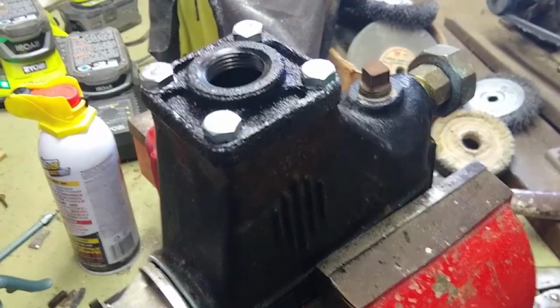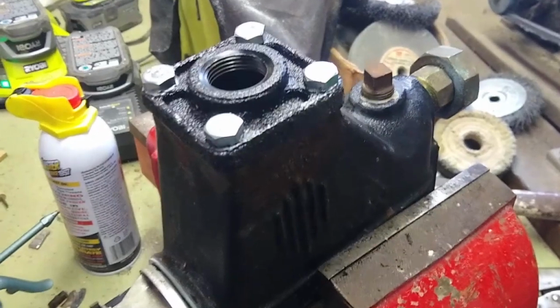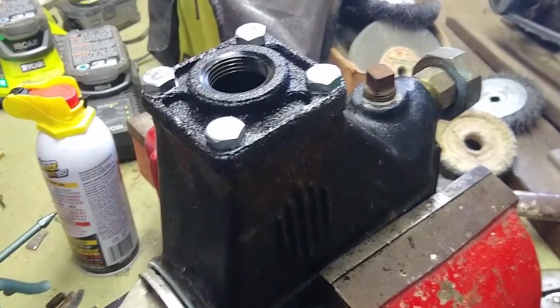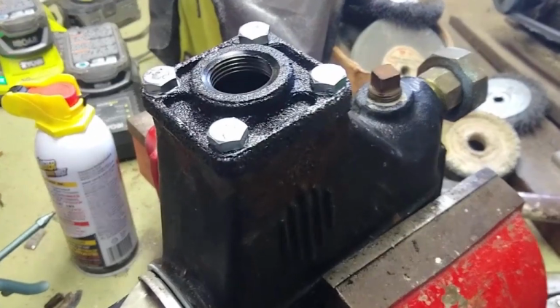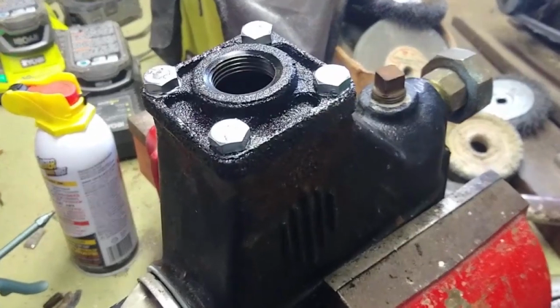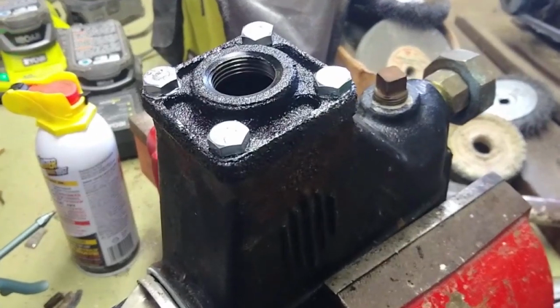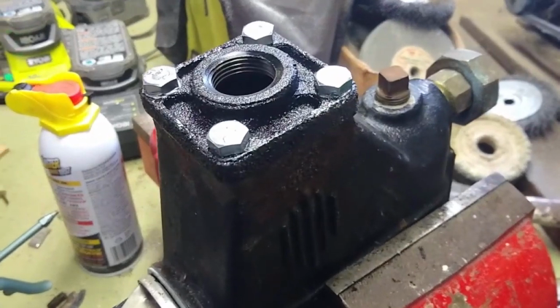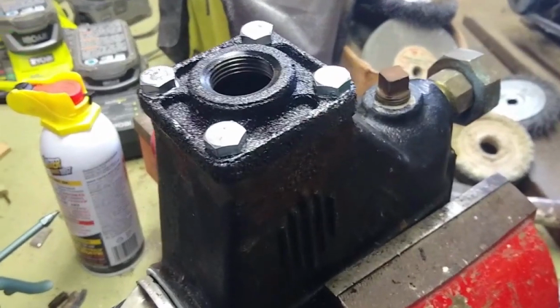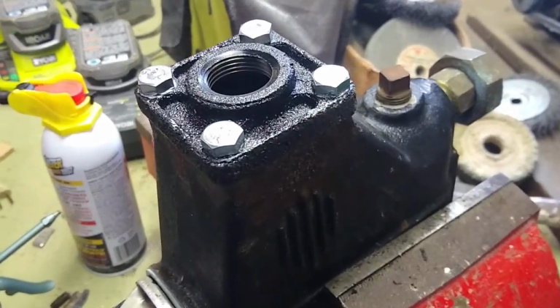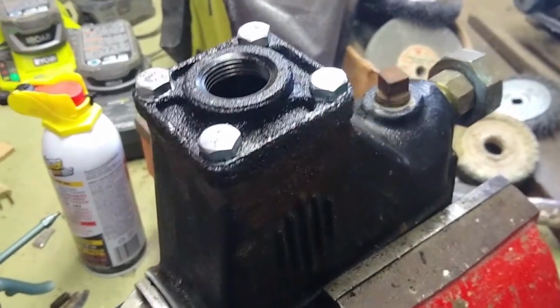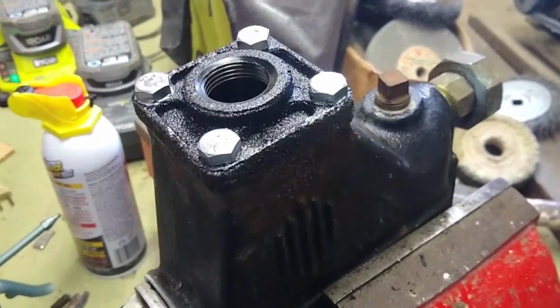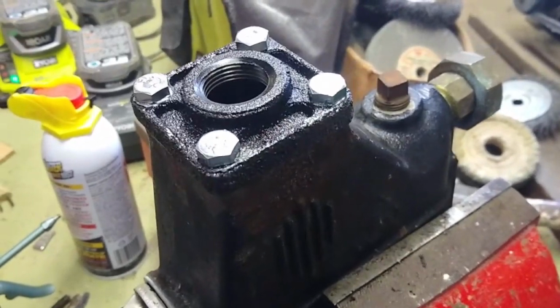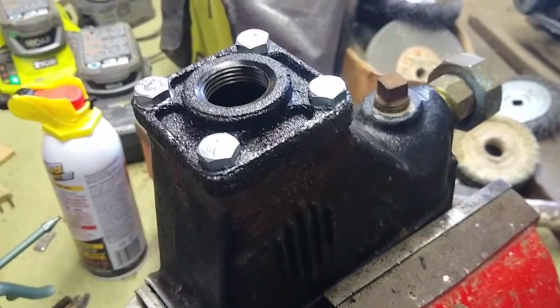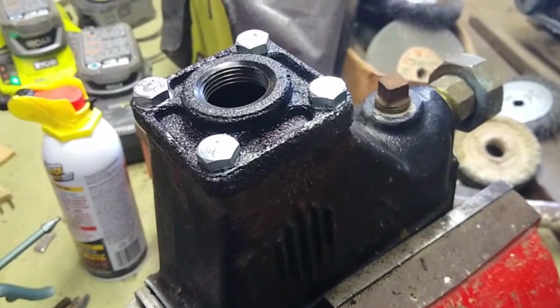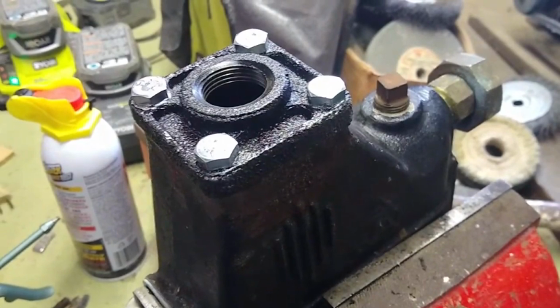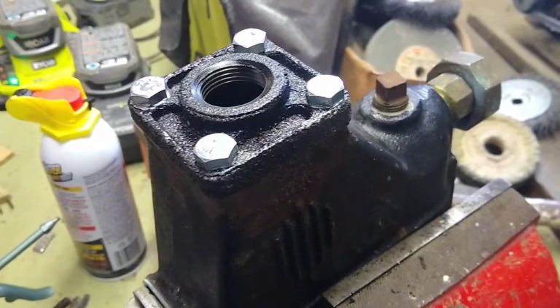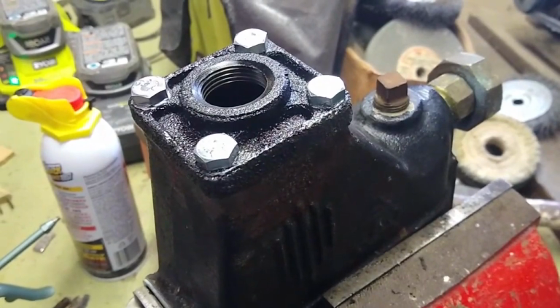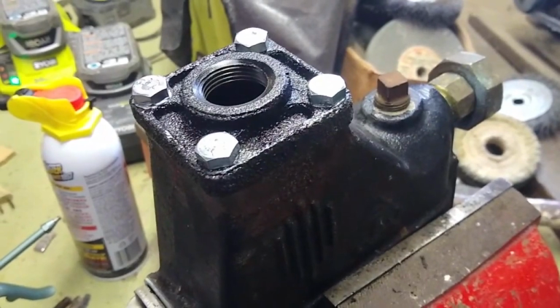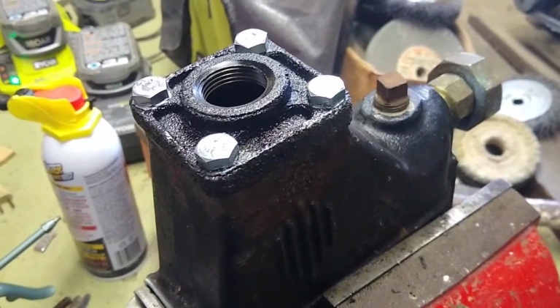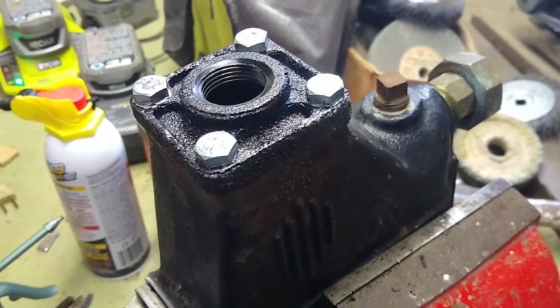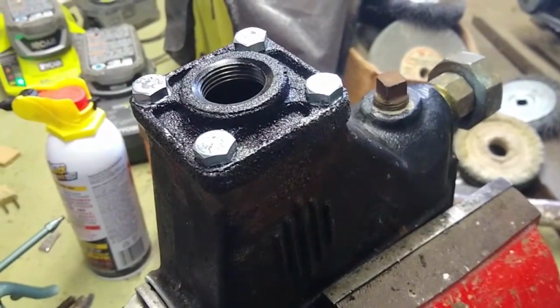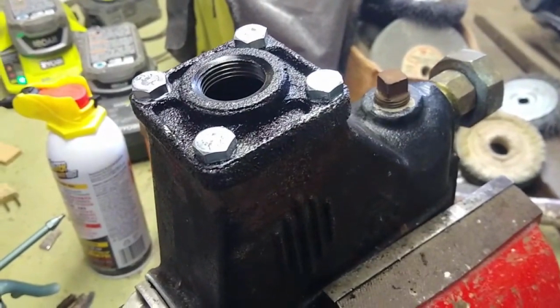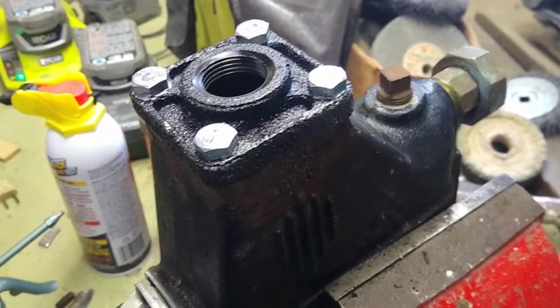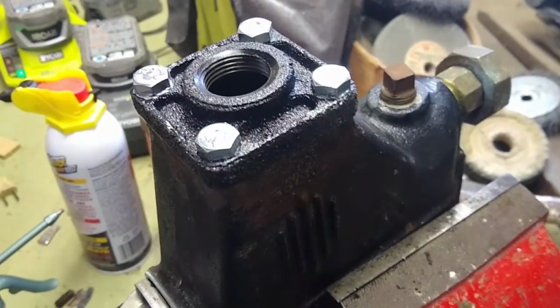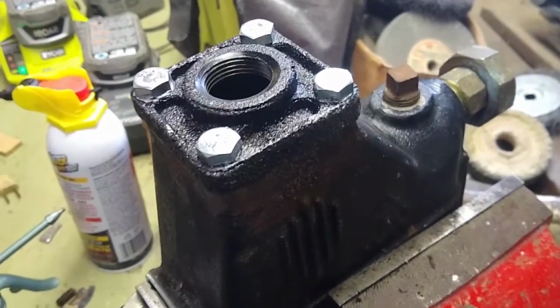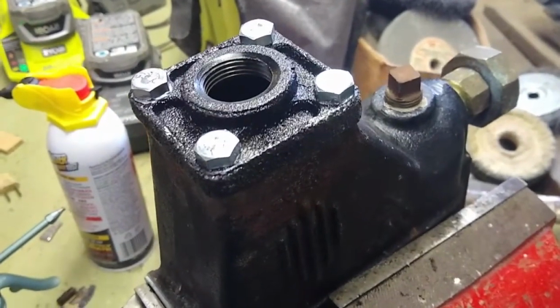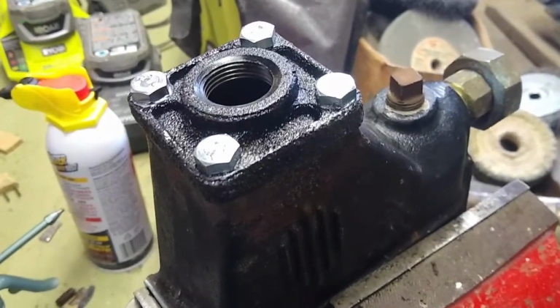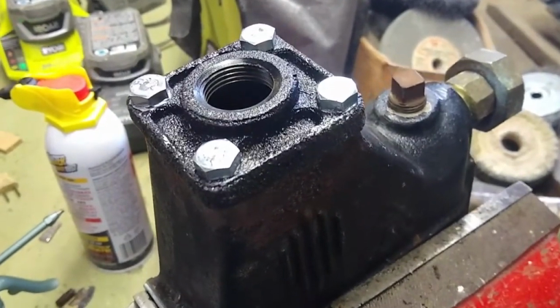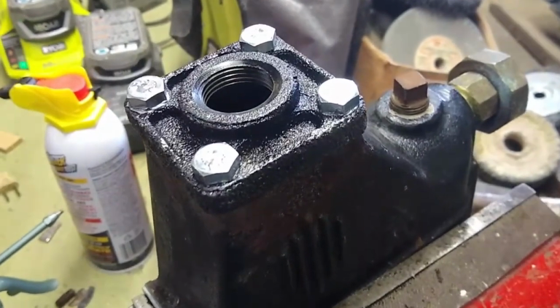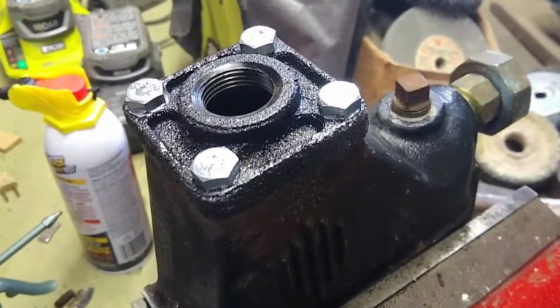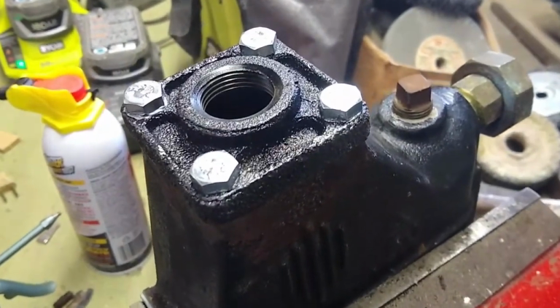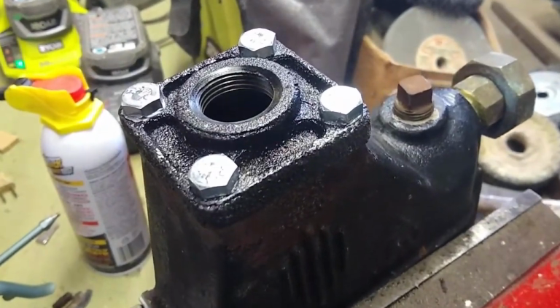So here it is all reassembled. By the way, this is the bottom view. Now I'm going to go put it back on the boiler.